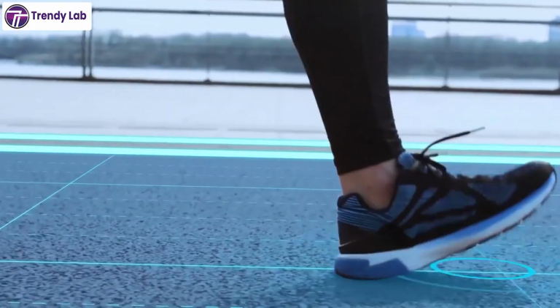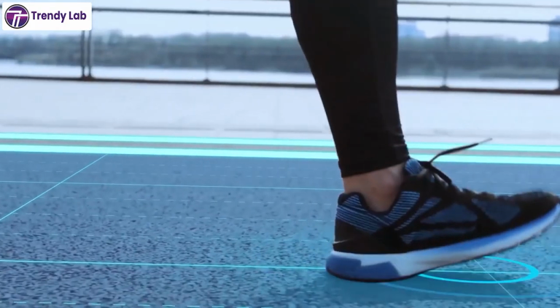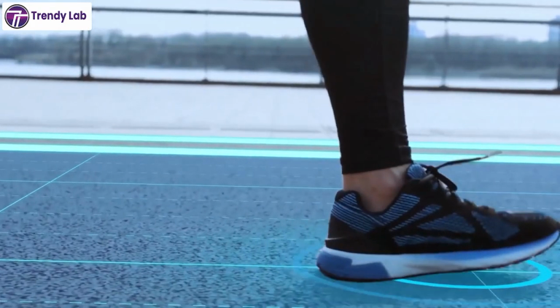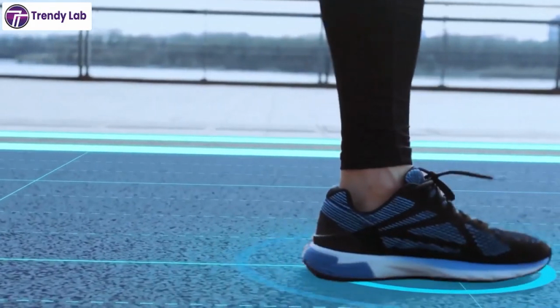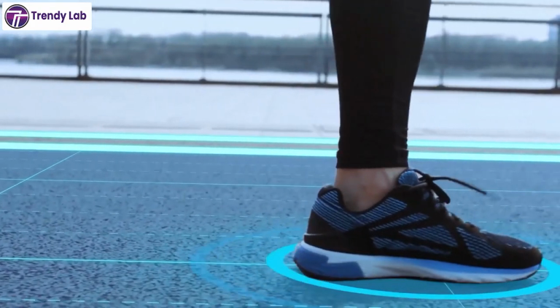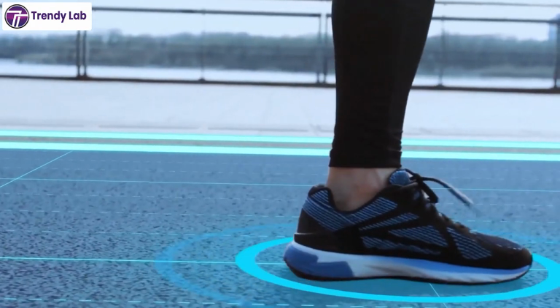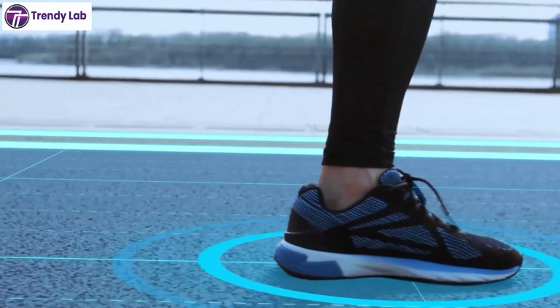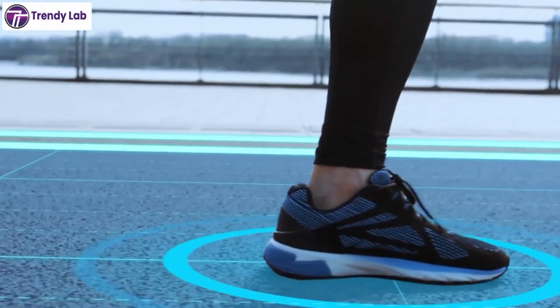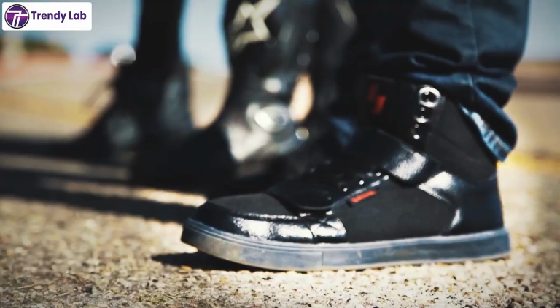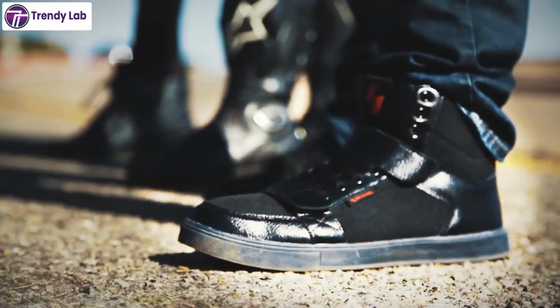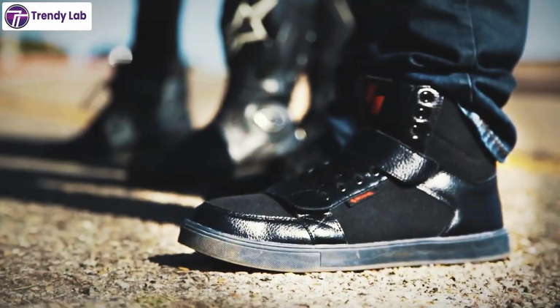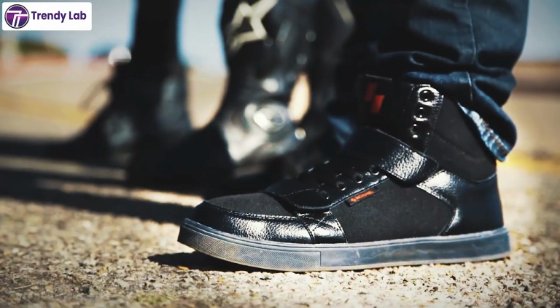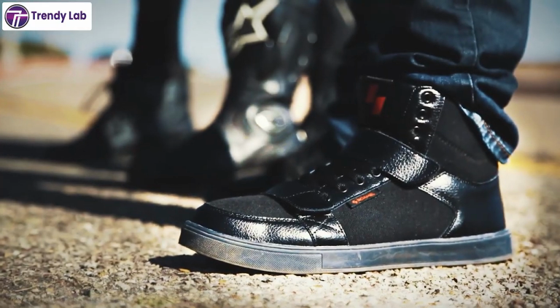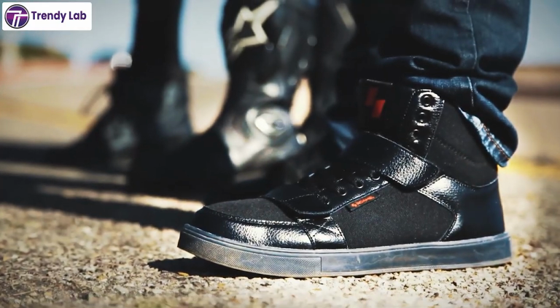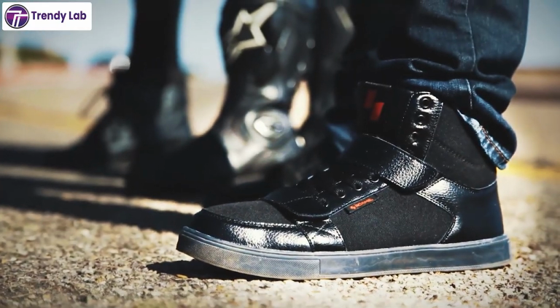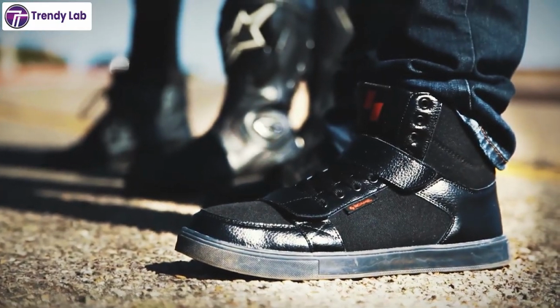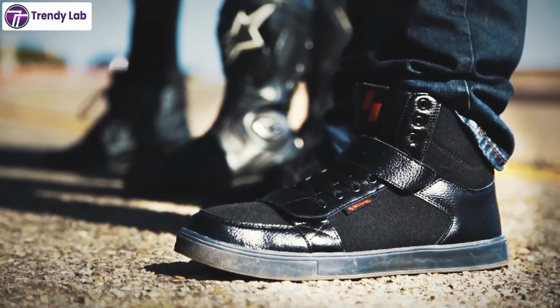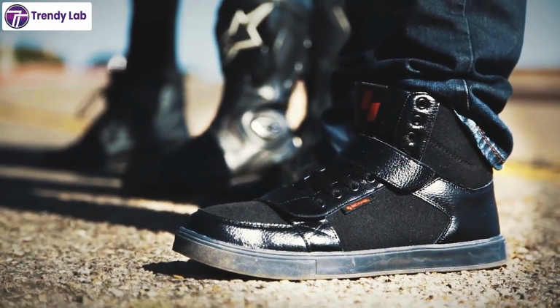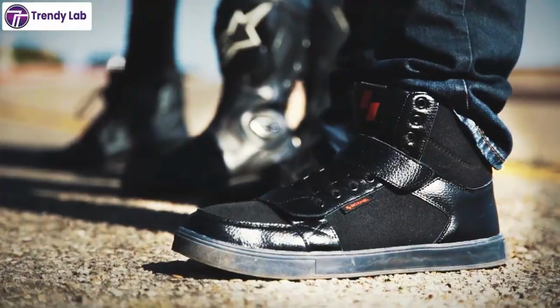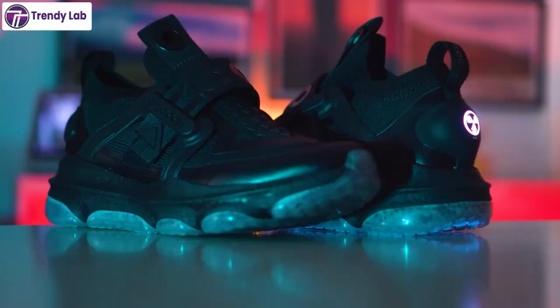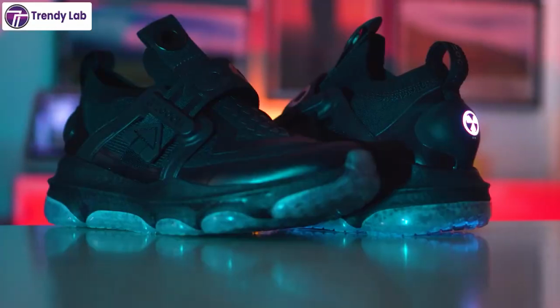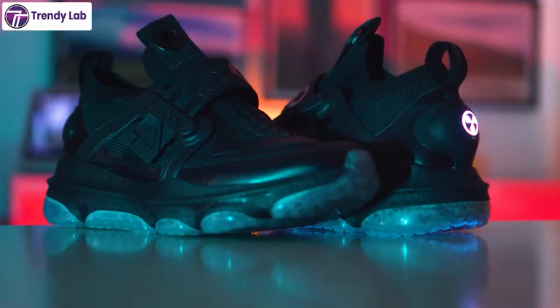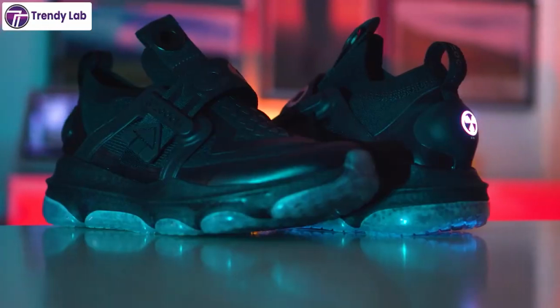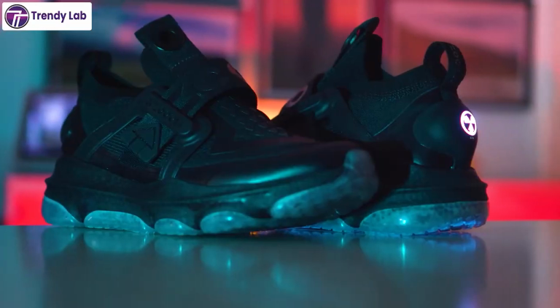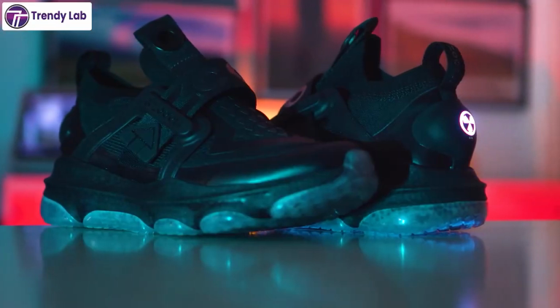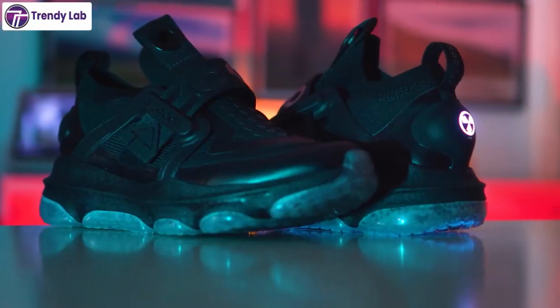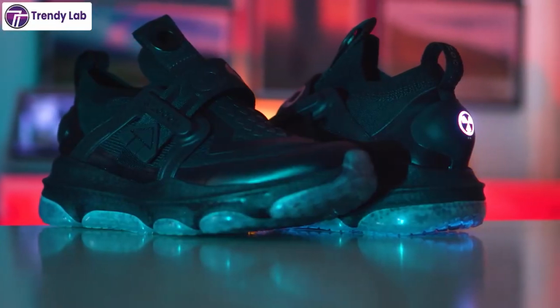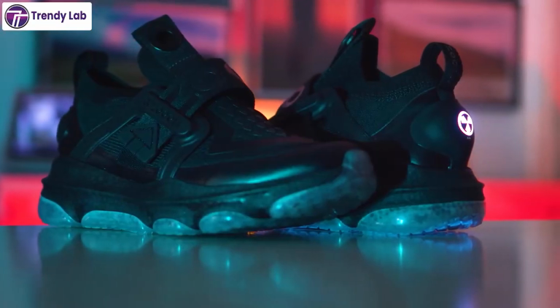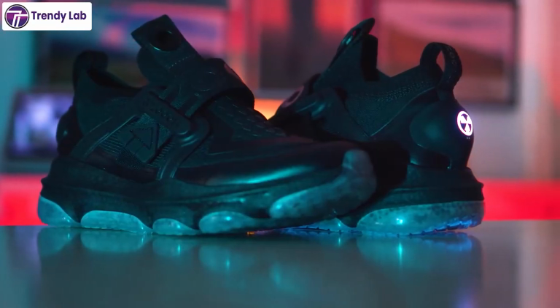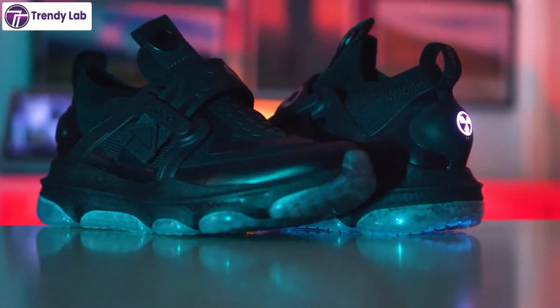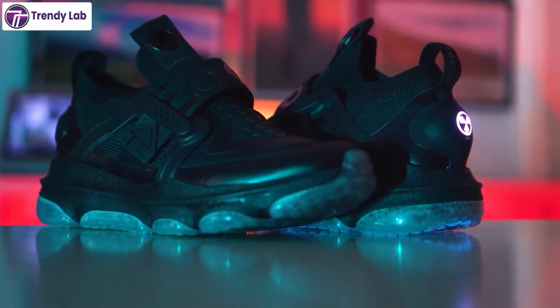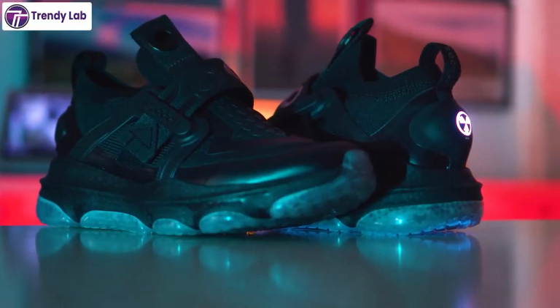So that was our list of the 10 best smart shoes just for you. Thanks for watching our video.